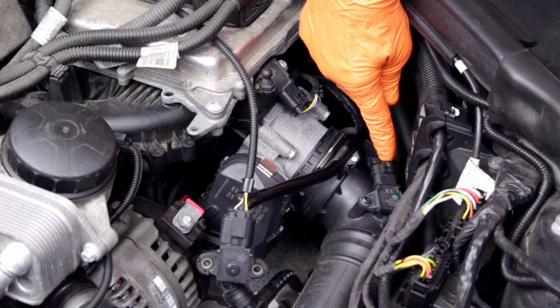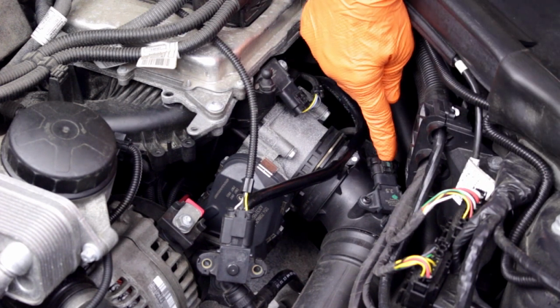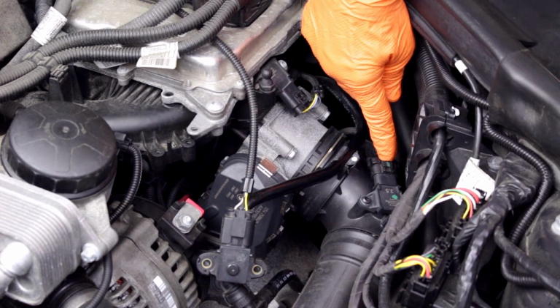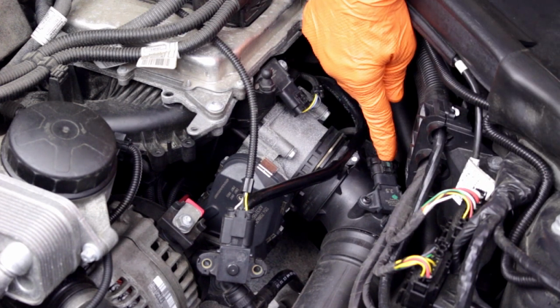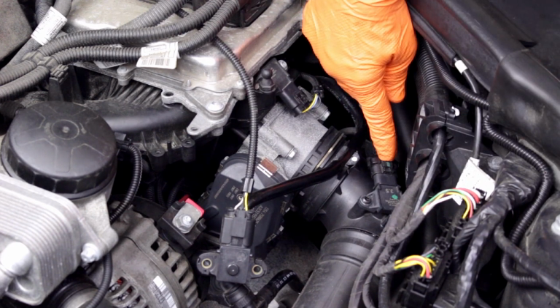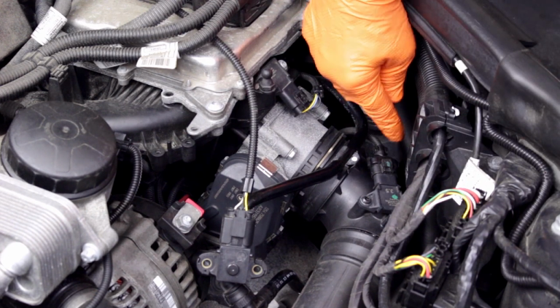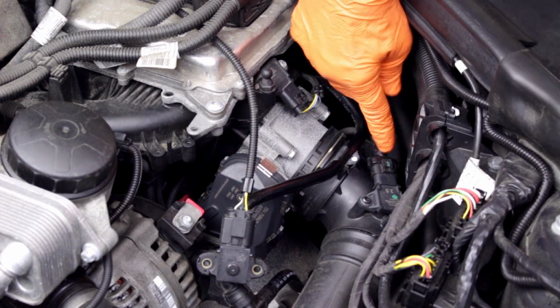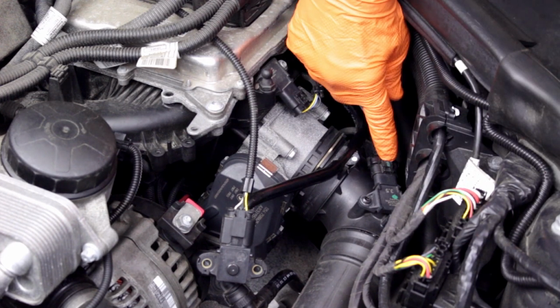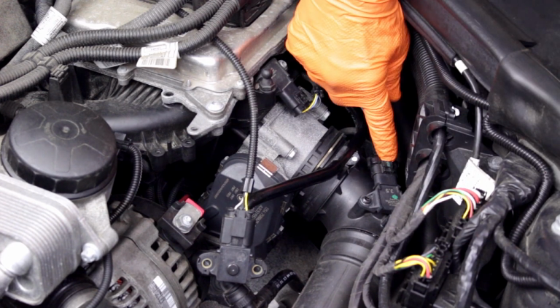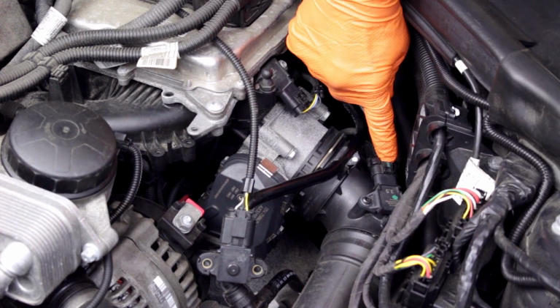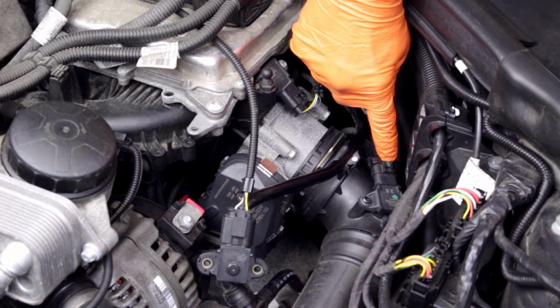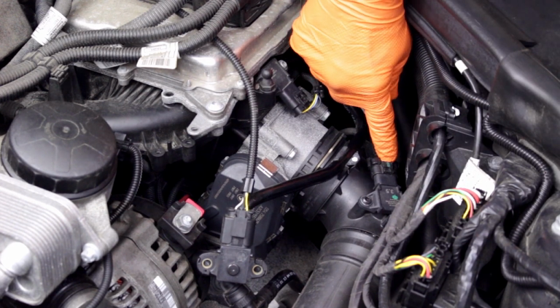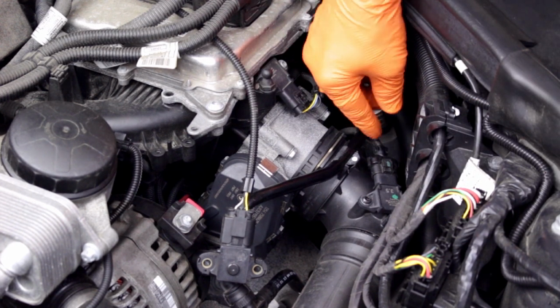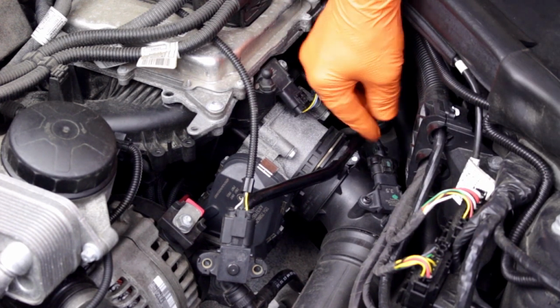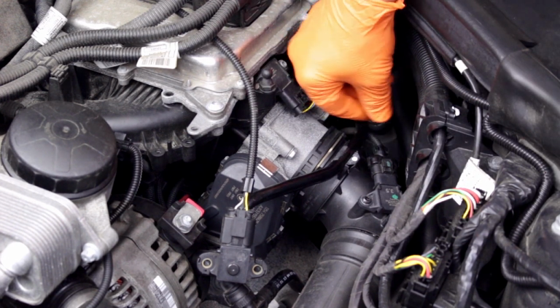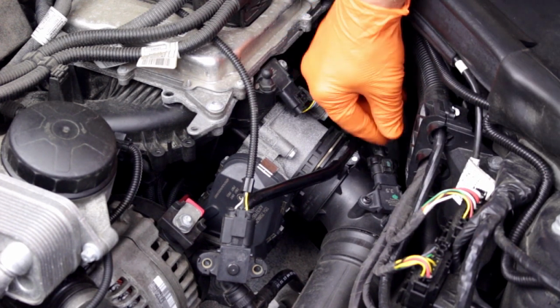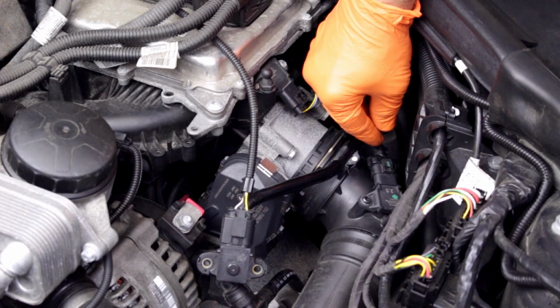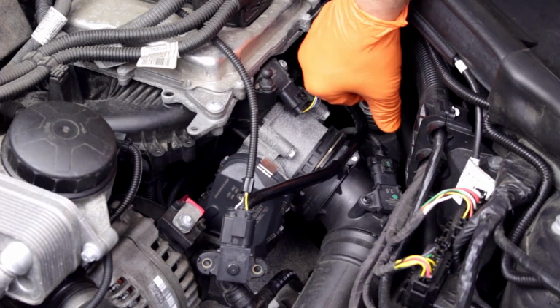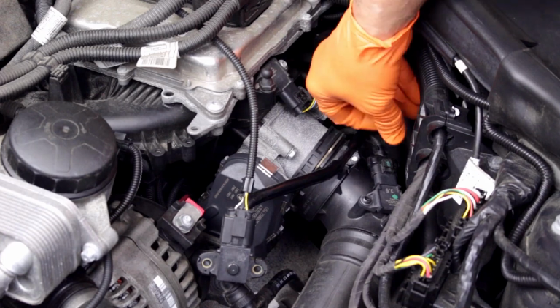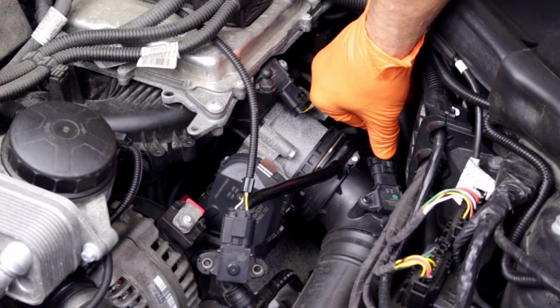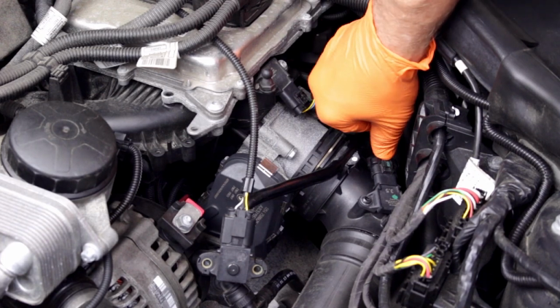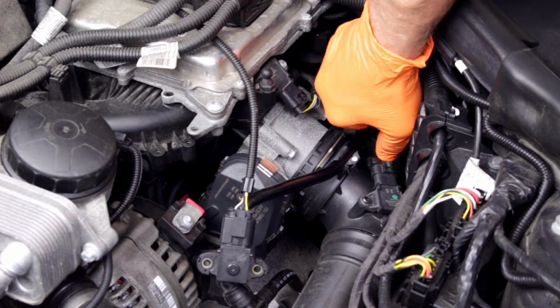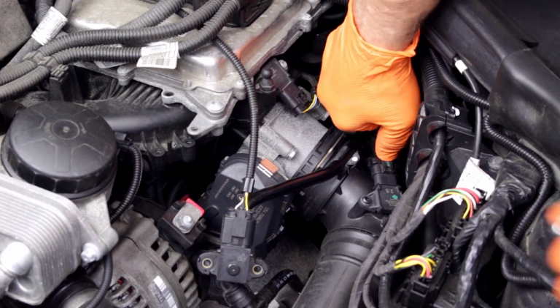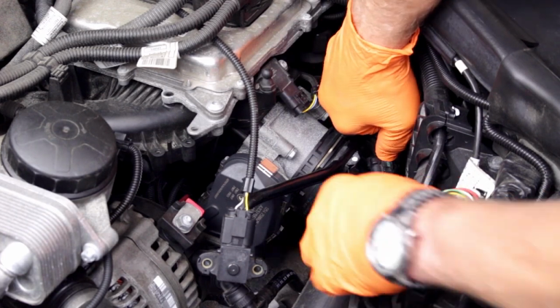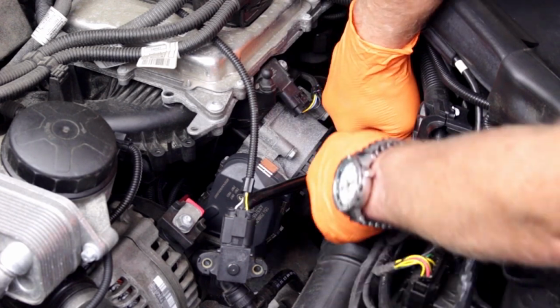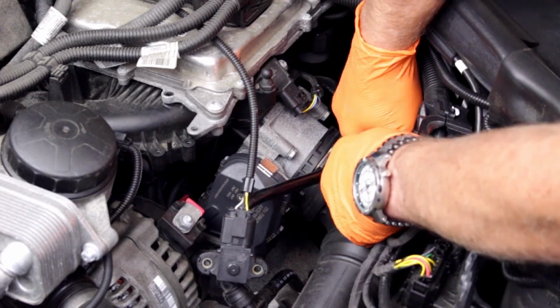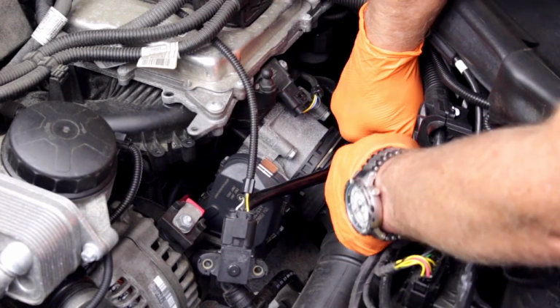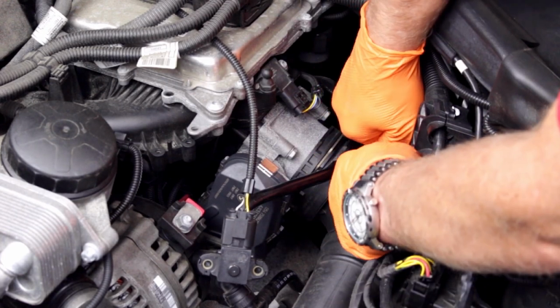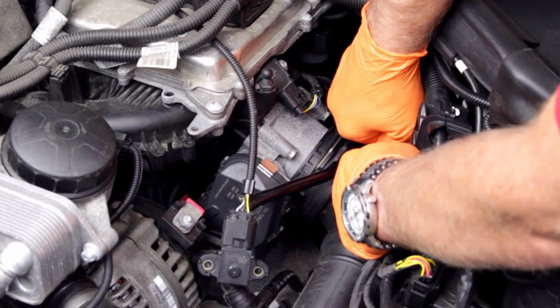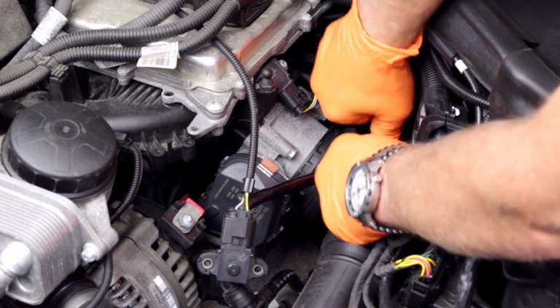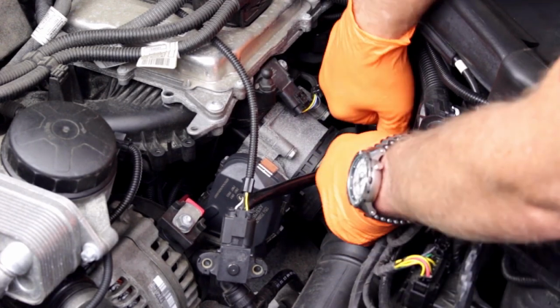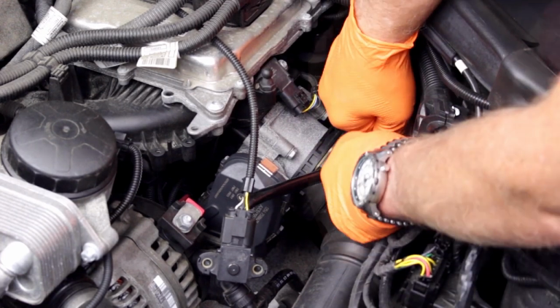To disconnect the harness plug on this model, depress the locking tab to release the lock and pull the plug off.